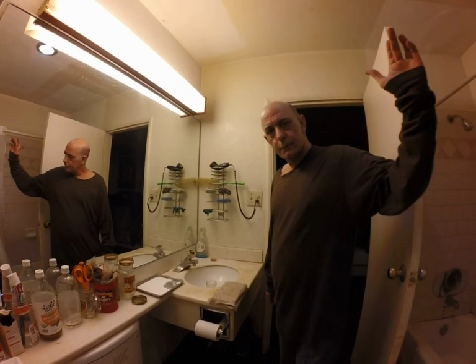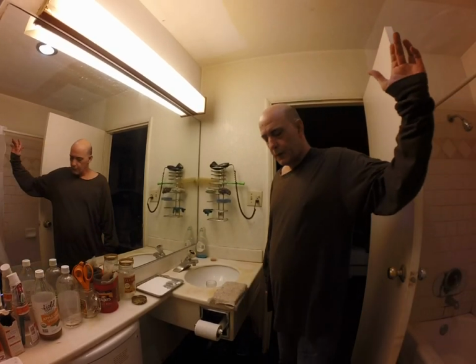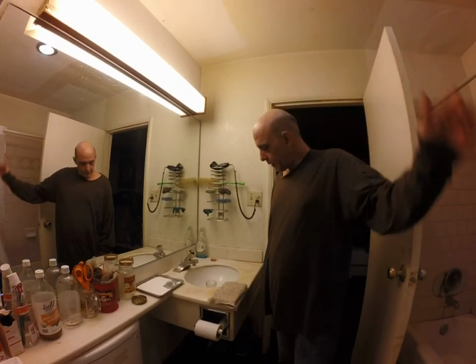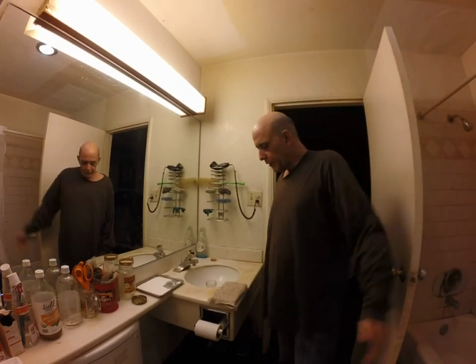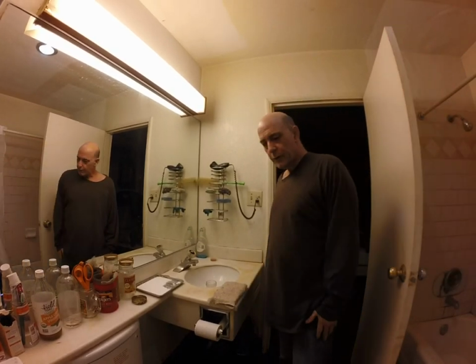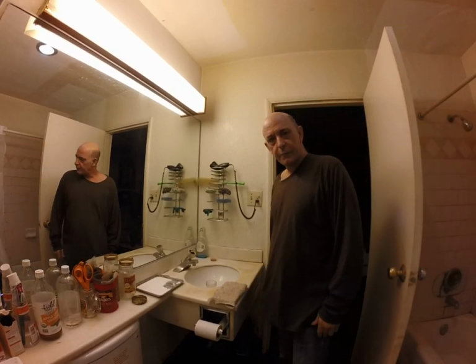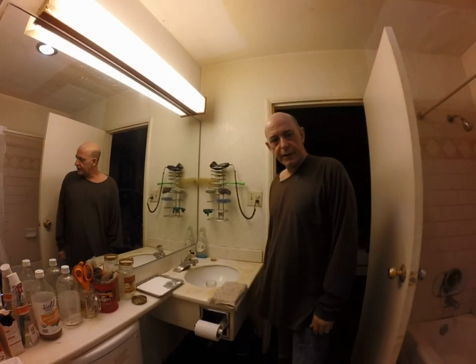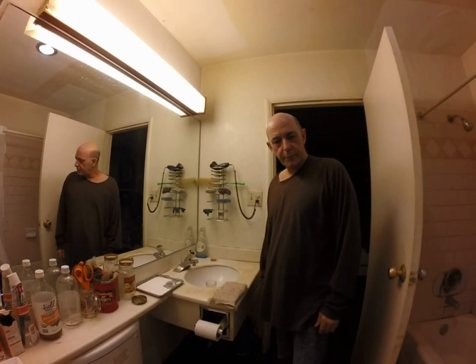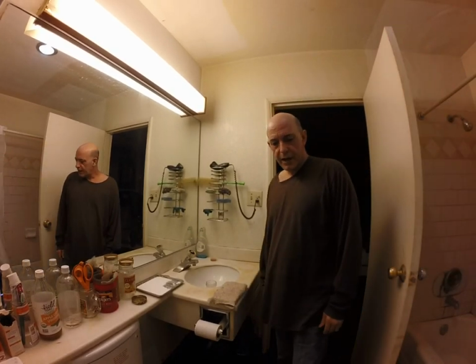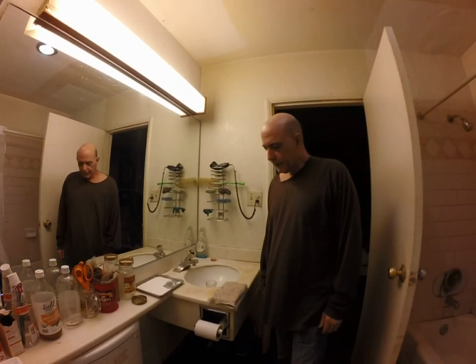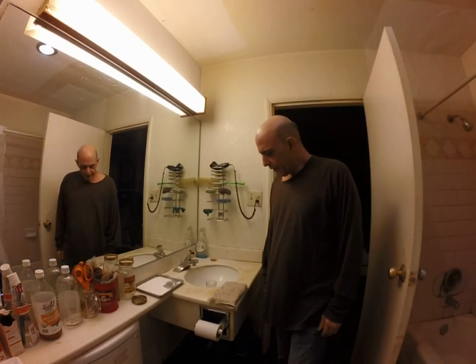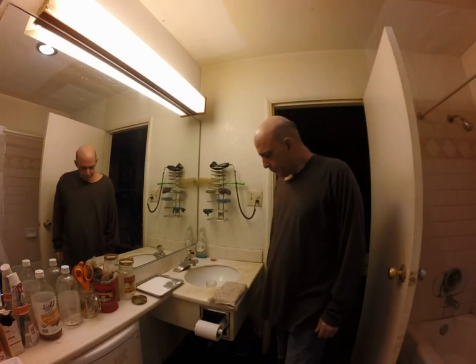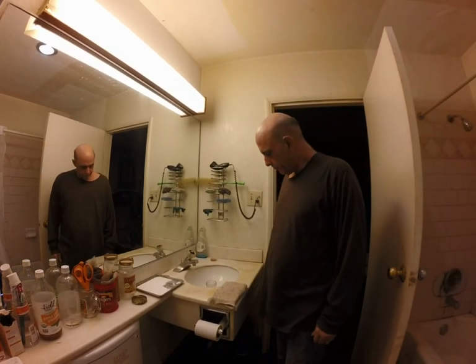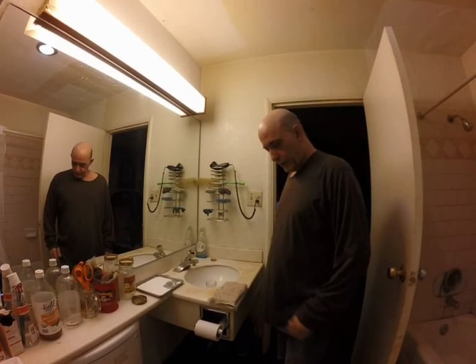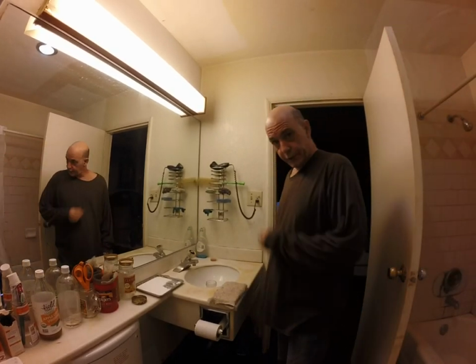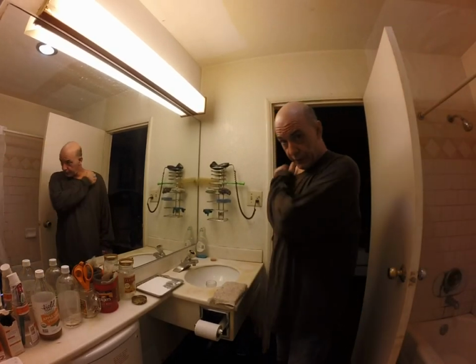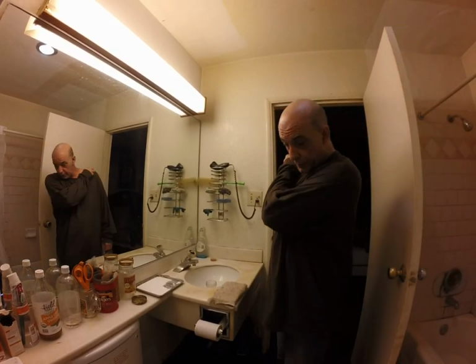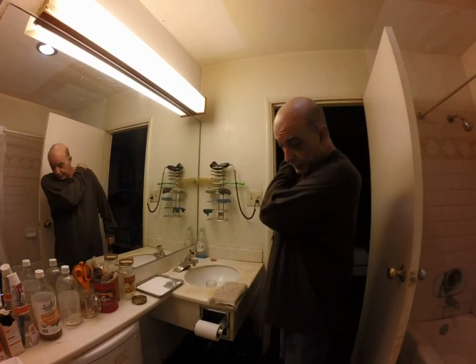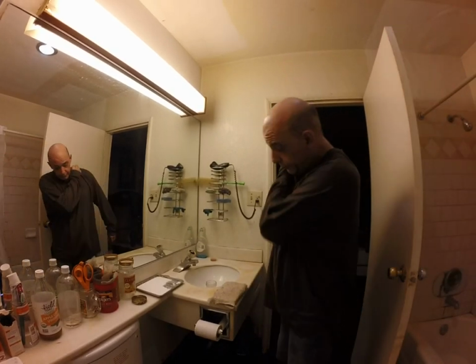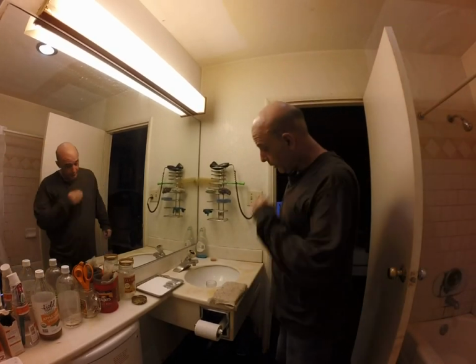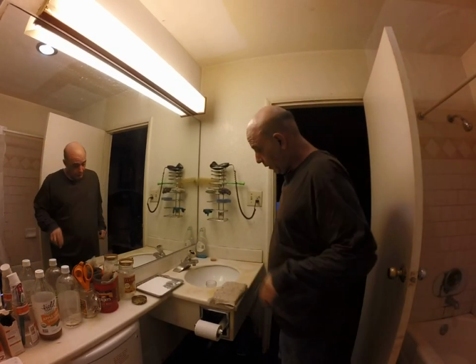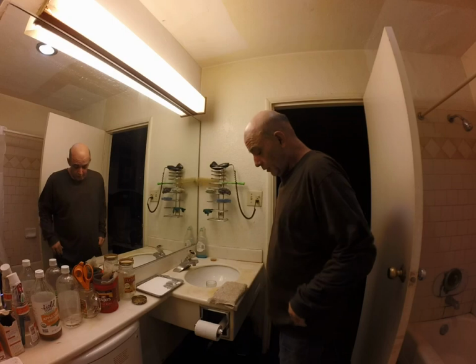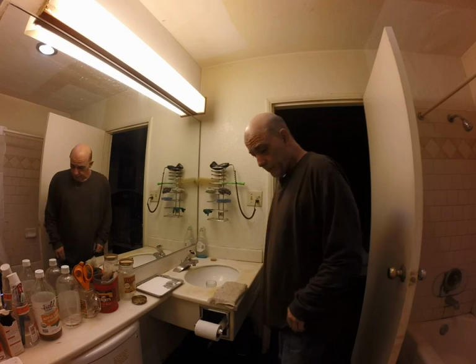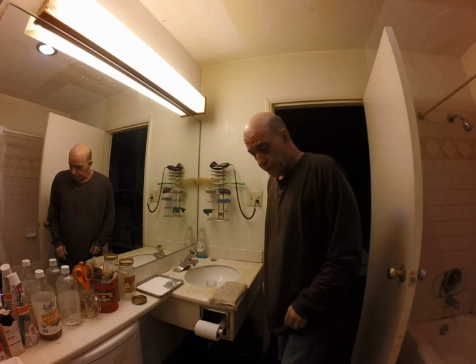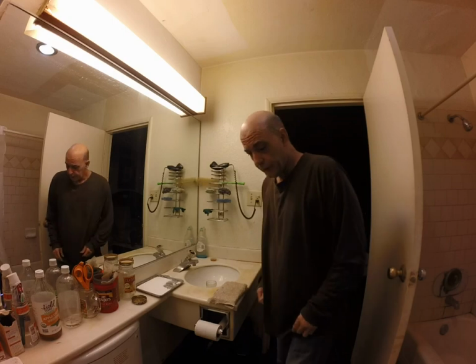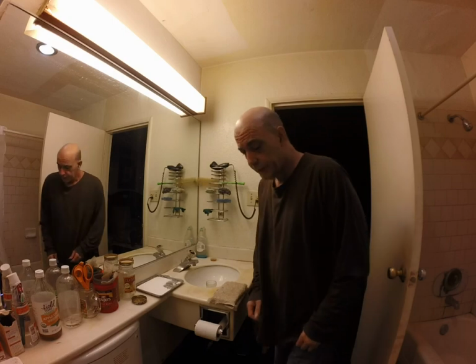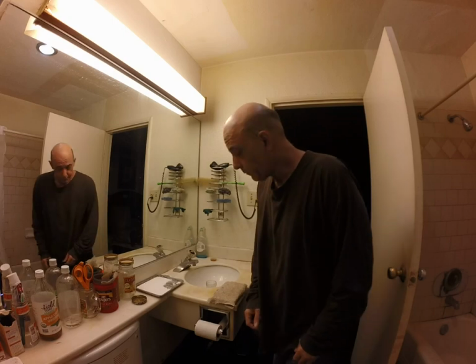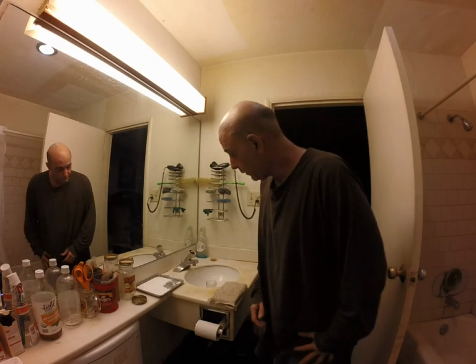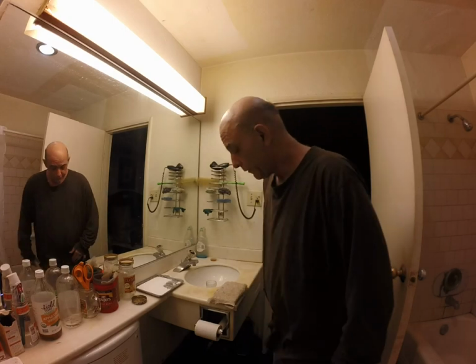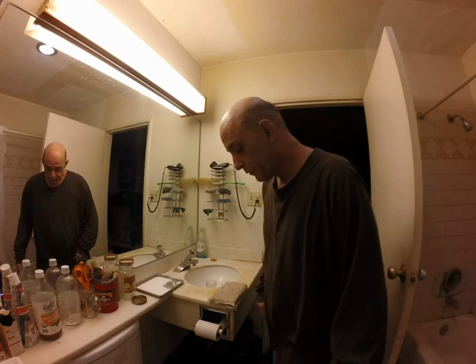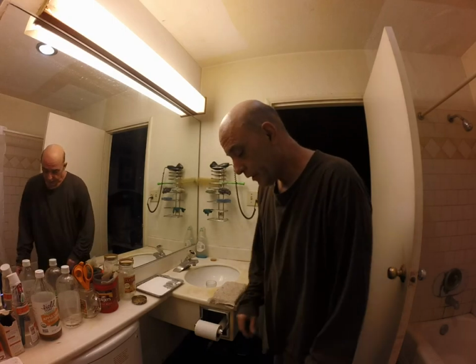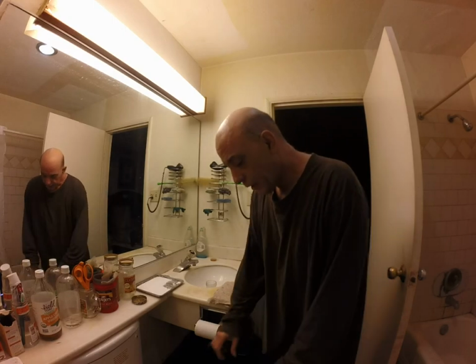Hey guys, welcome back to the bath lab. It's been a while, but we're going to do something a little different today.